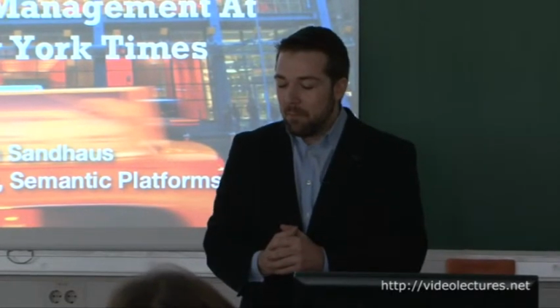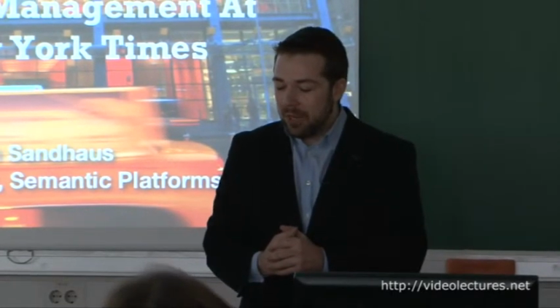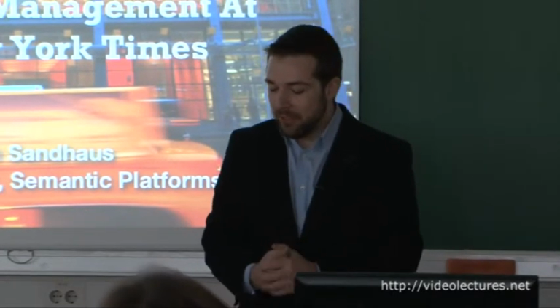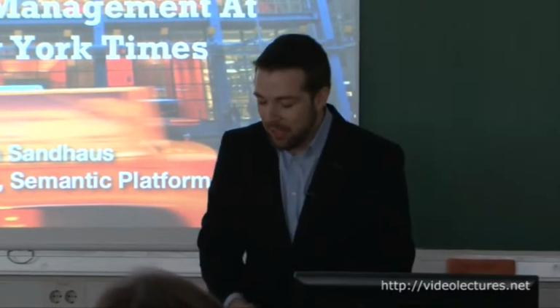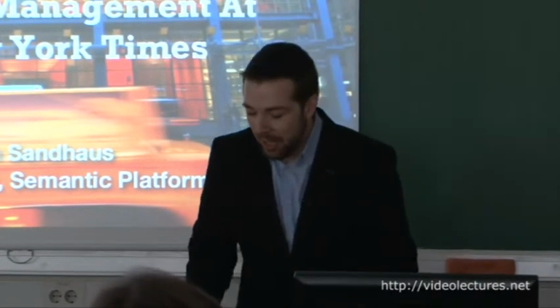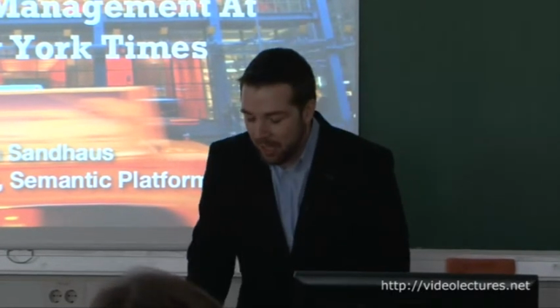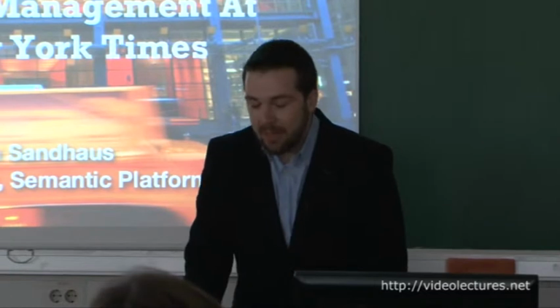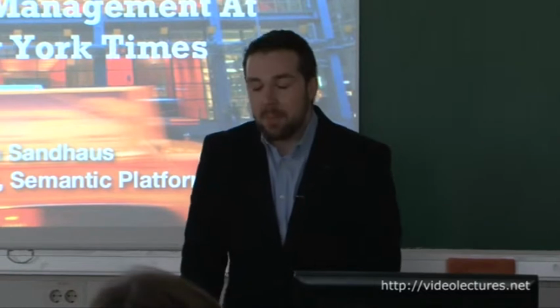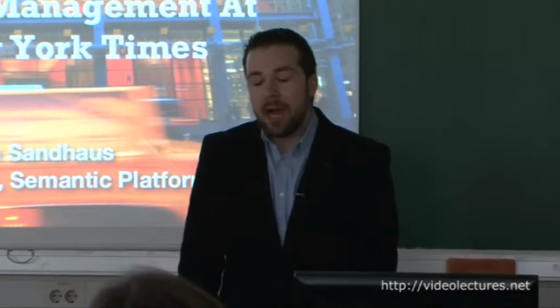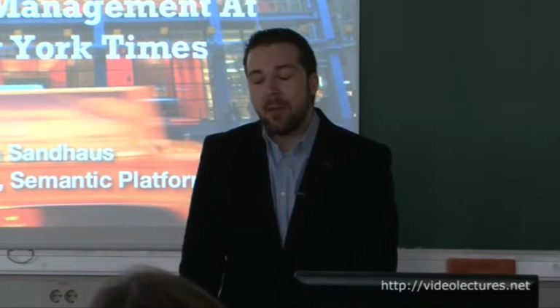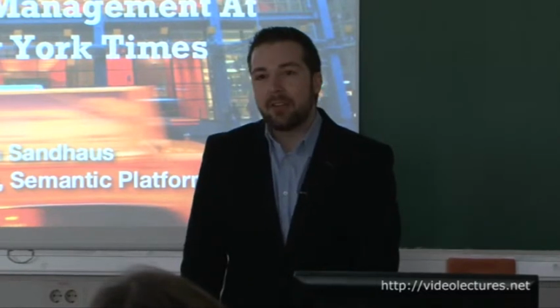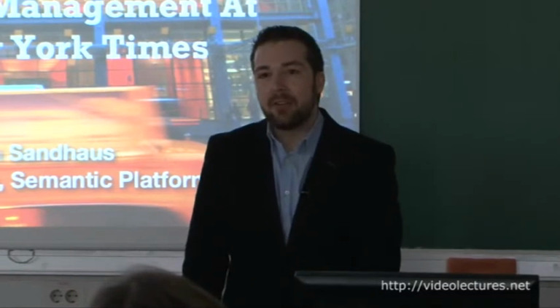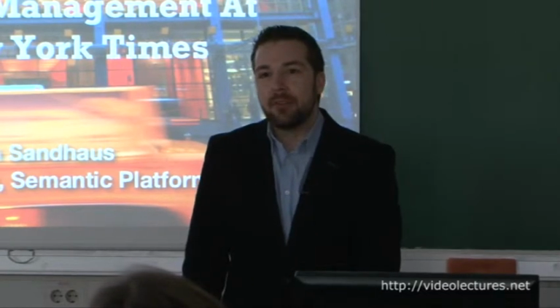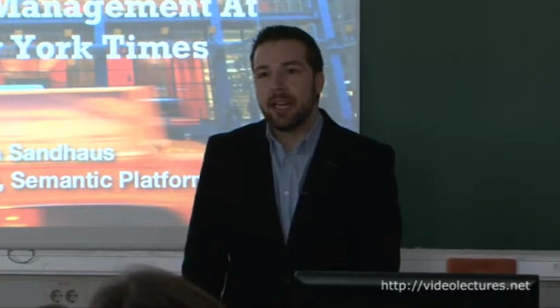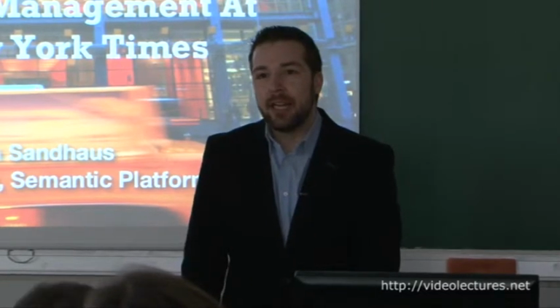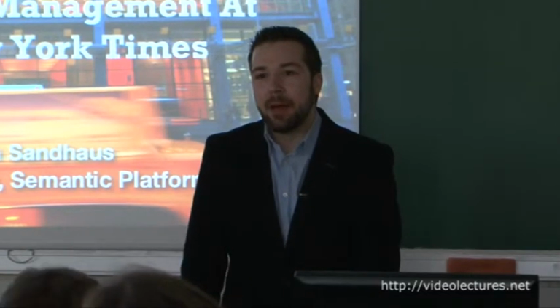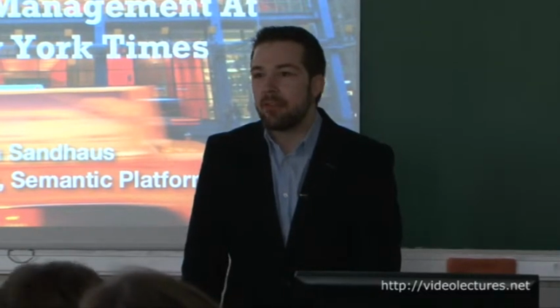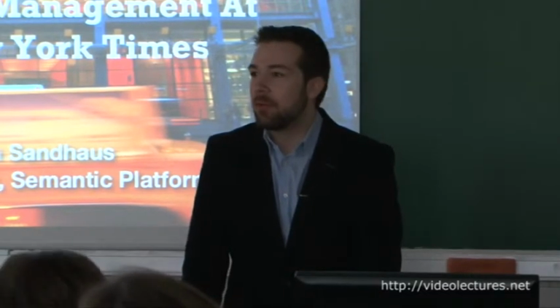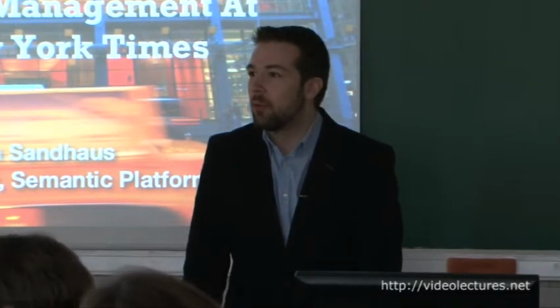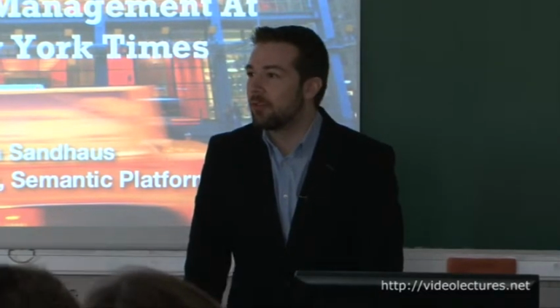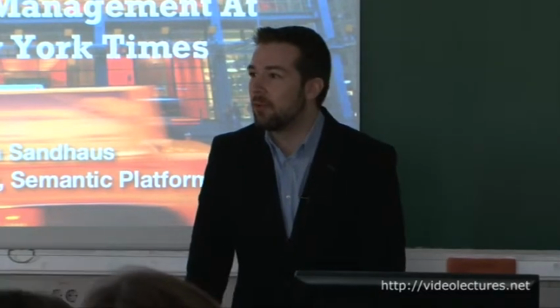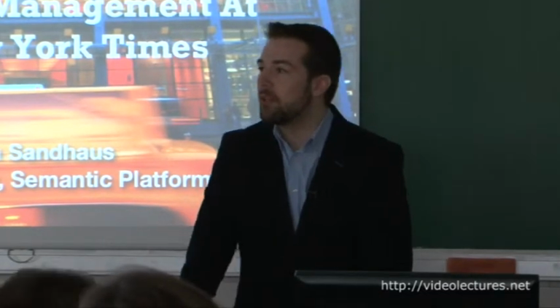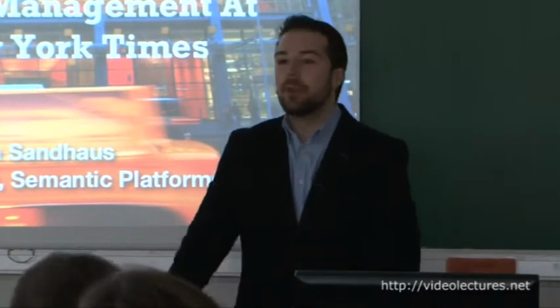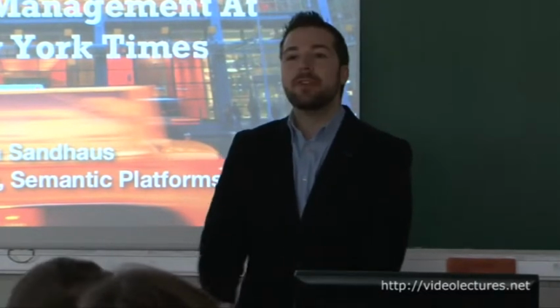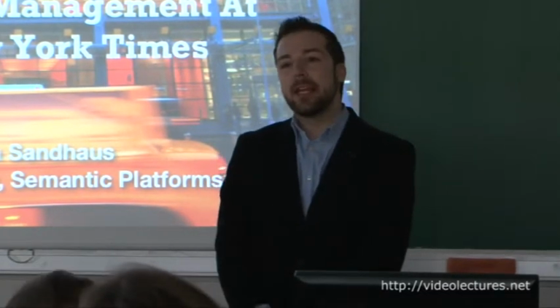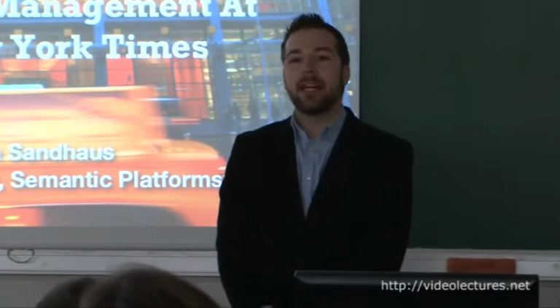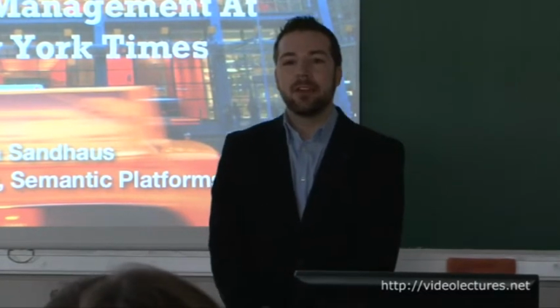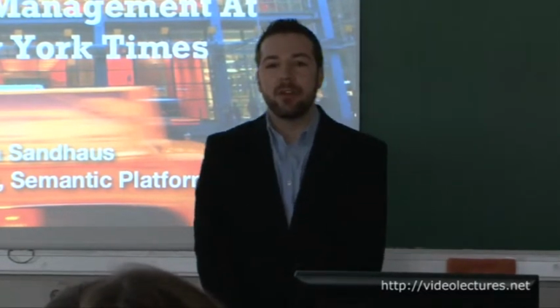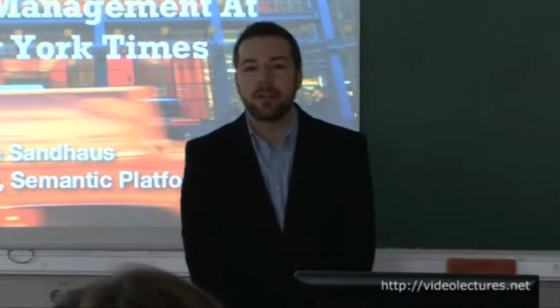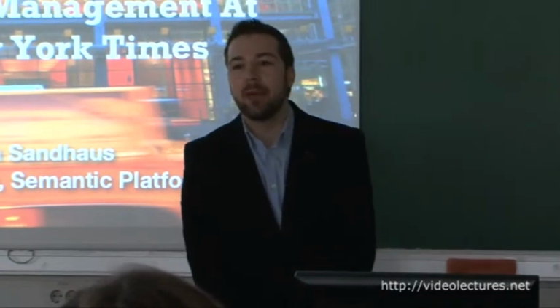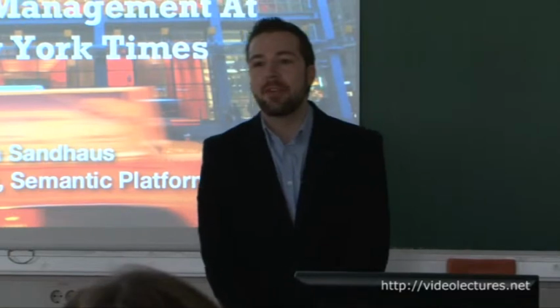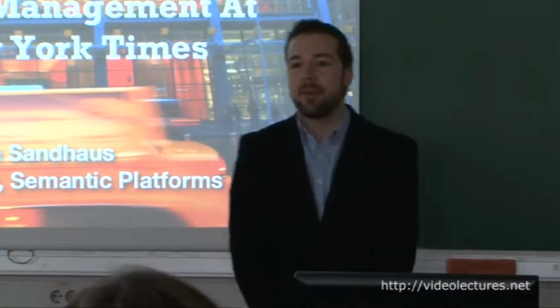I want to talk to you today about some of the cool stuff we do with data at the New York Times company.